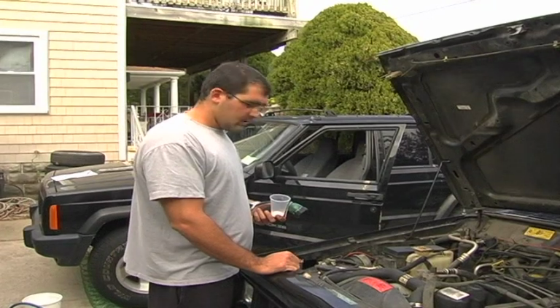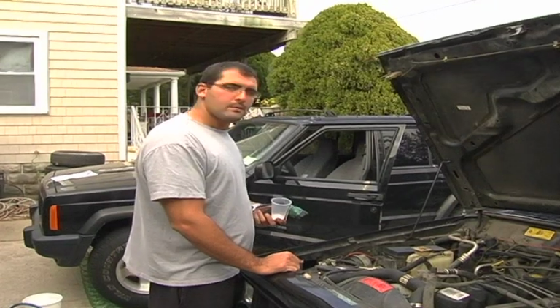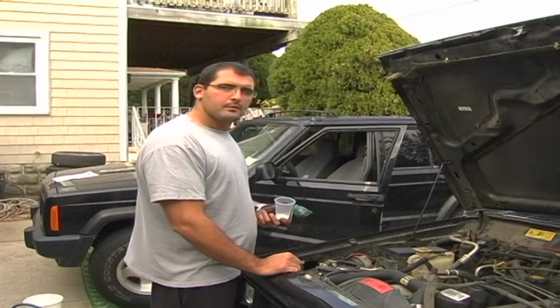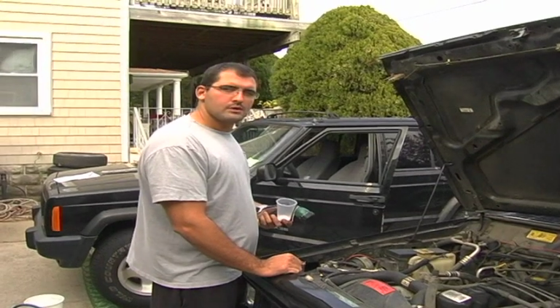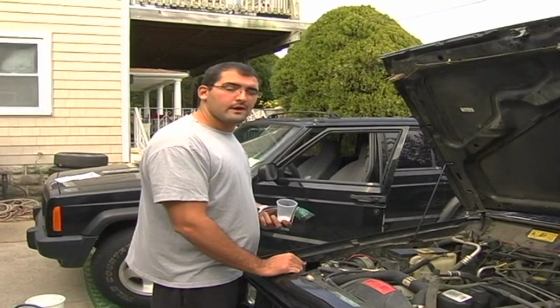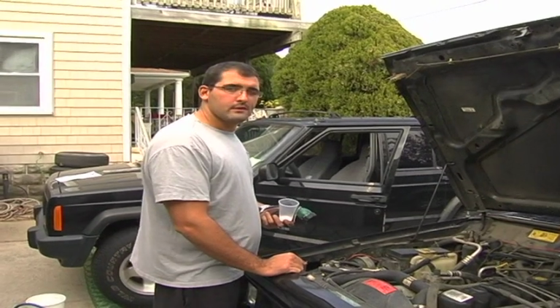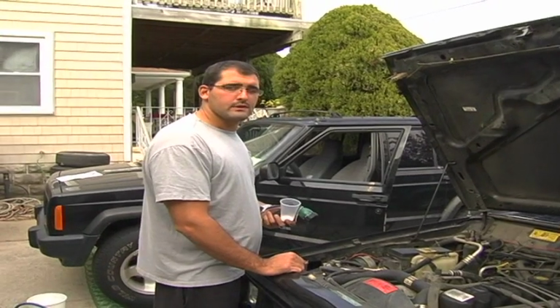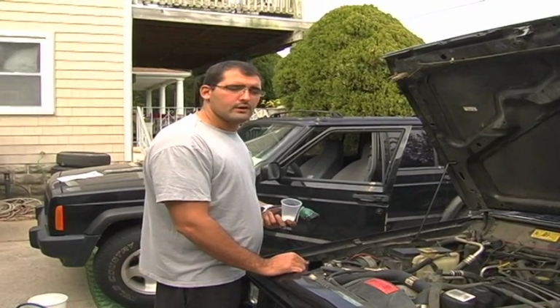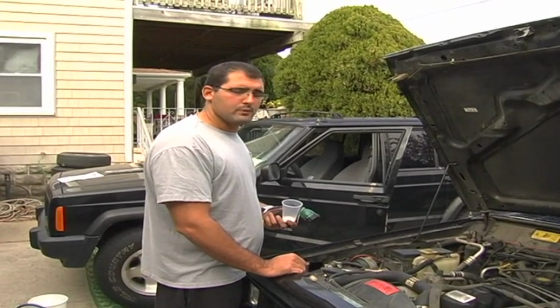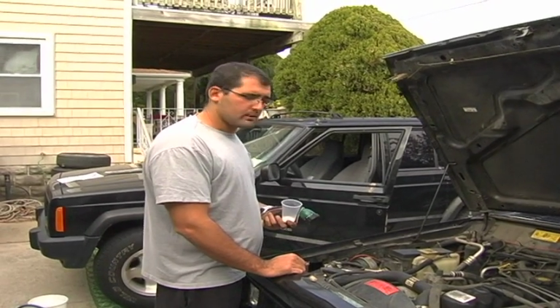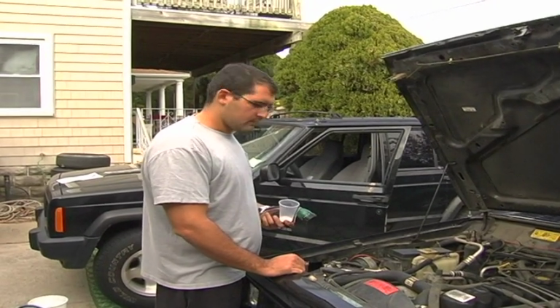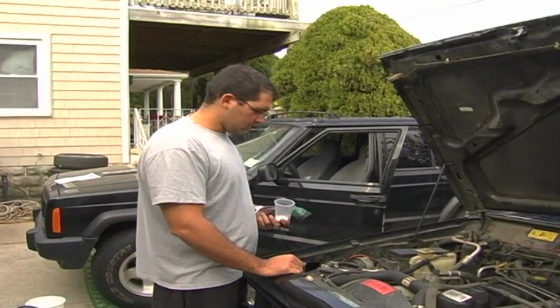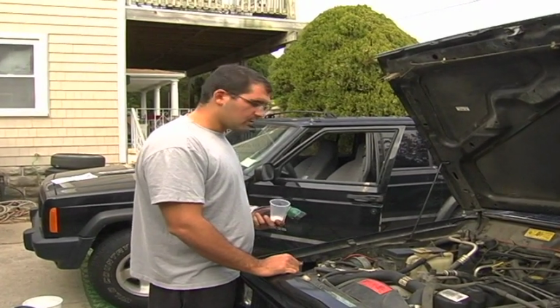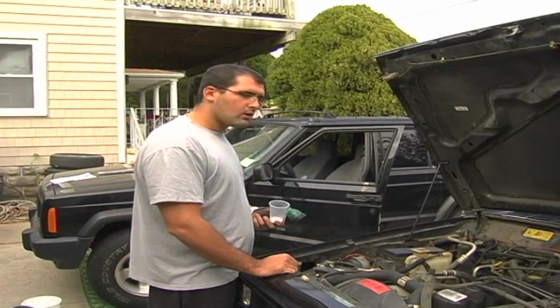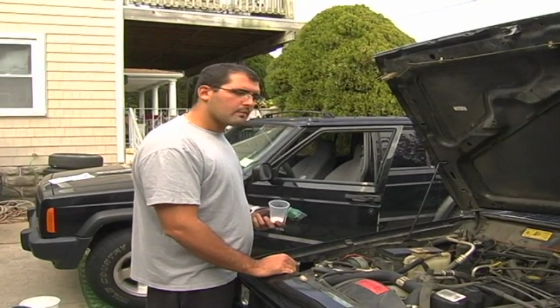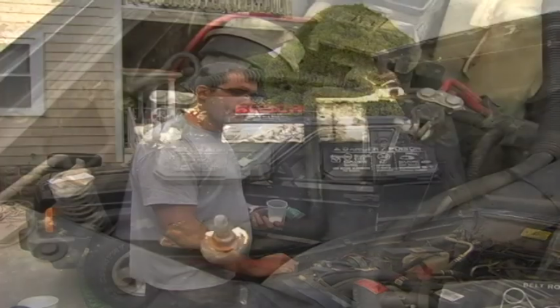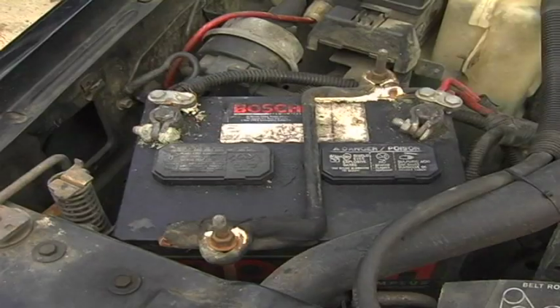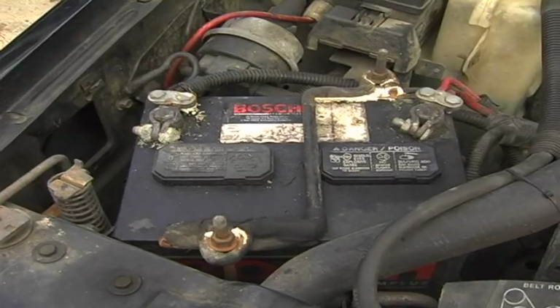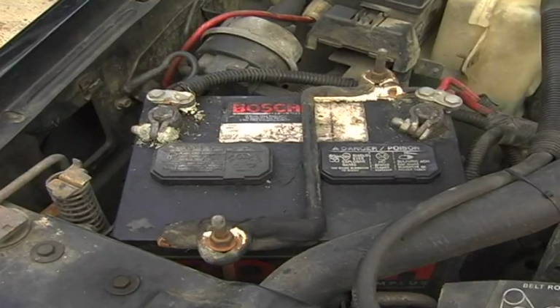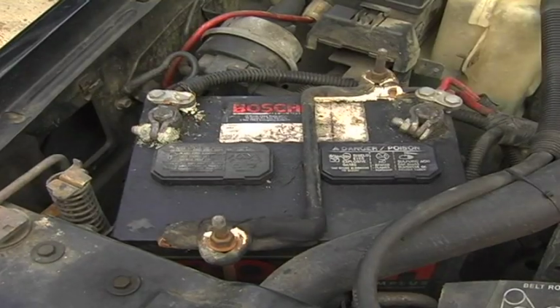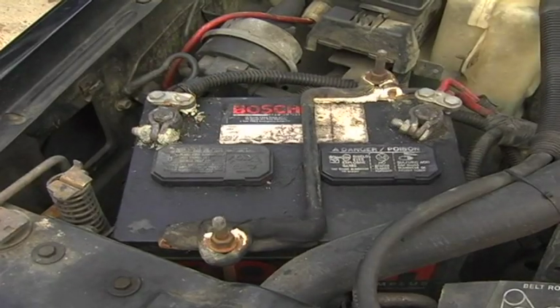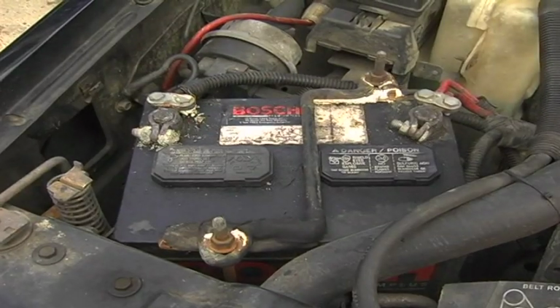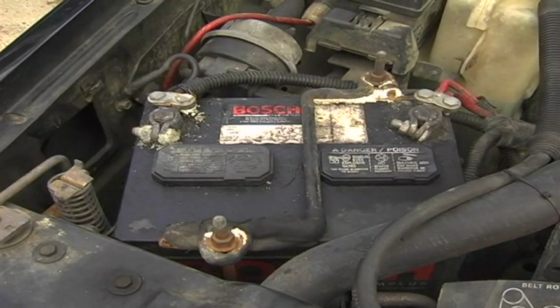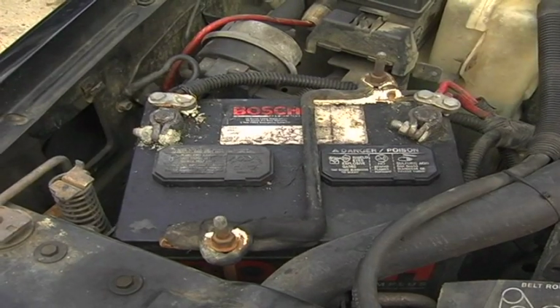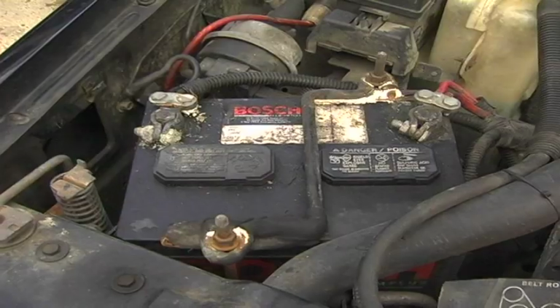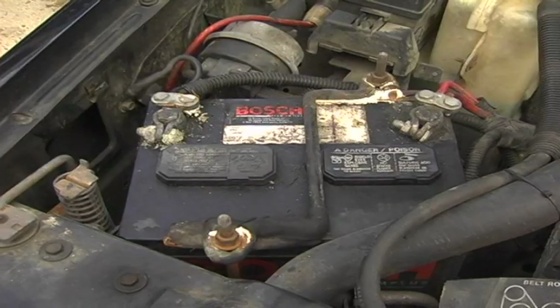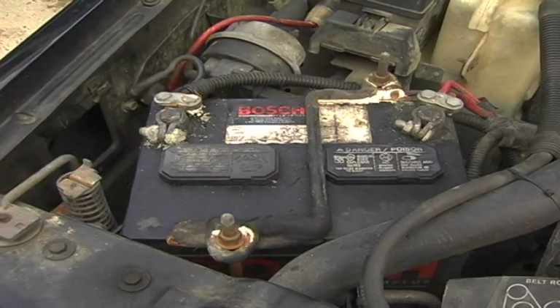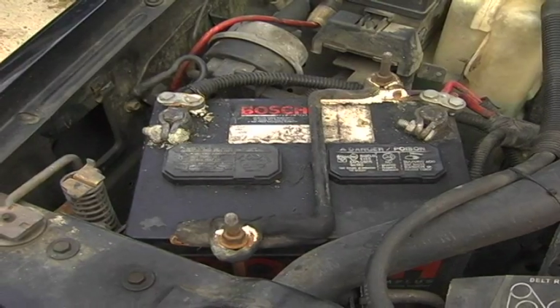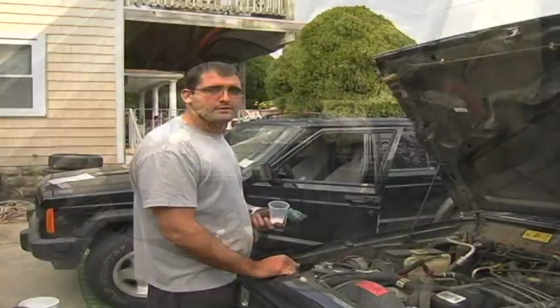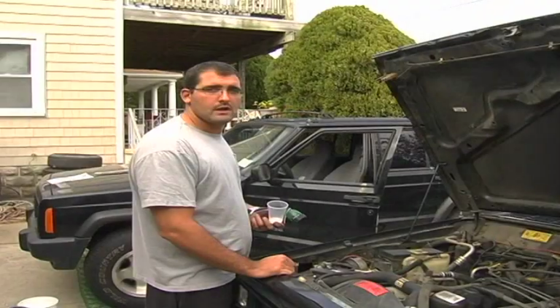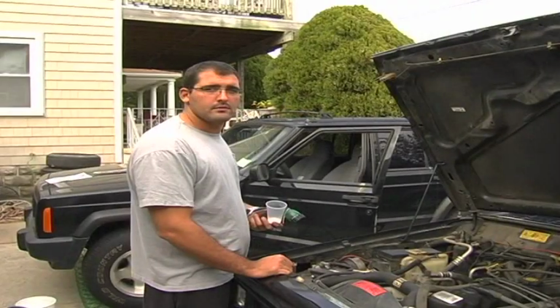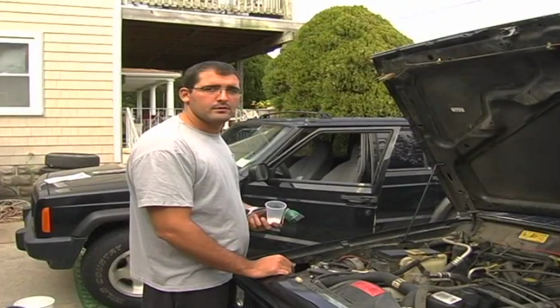Keeping a car's battery clean is very important. A dirty car battery can cause hard starting and possibly leave you stranded on the side of the road.